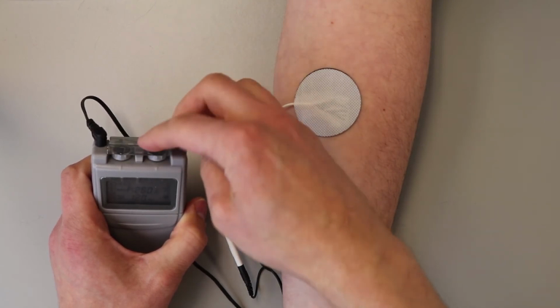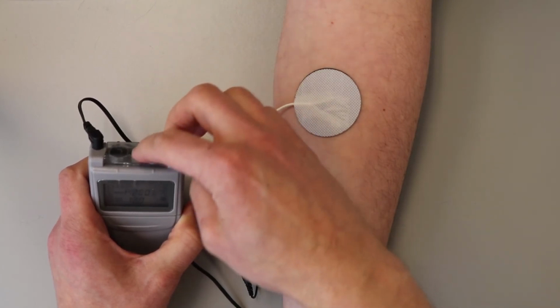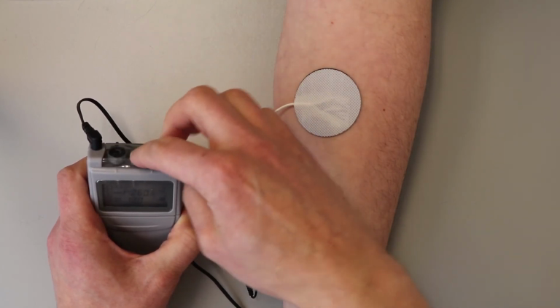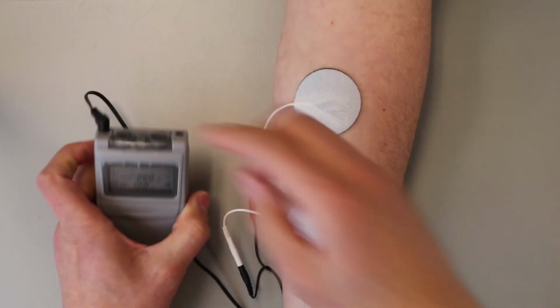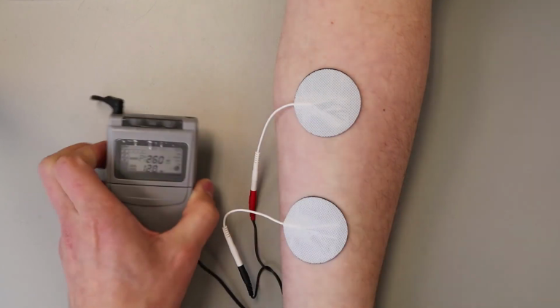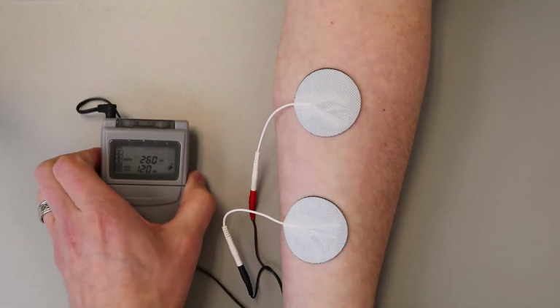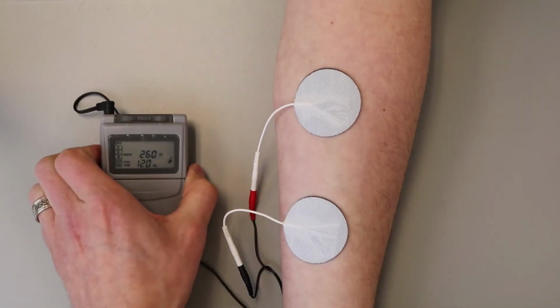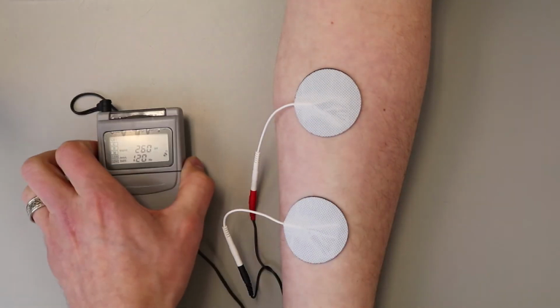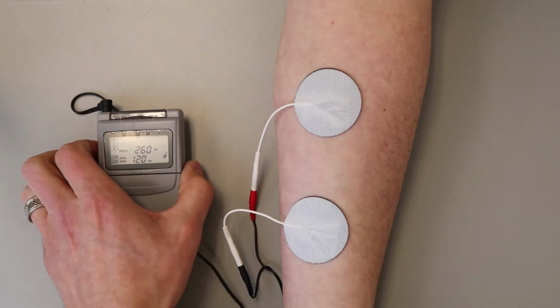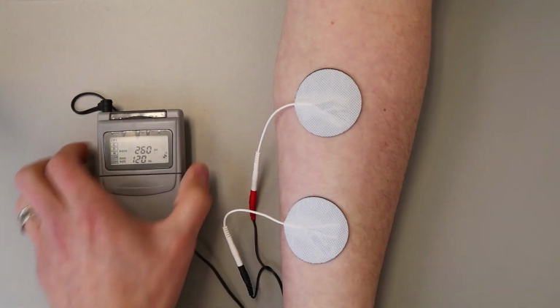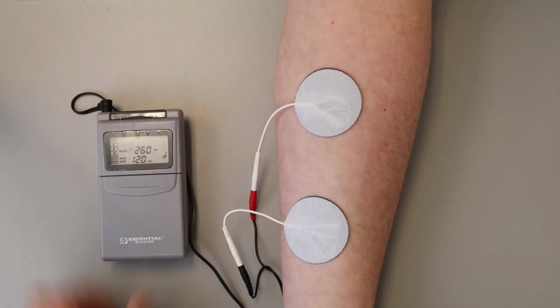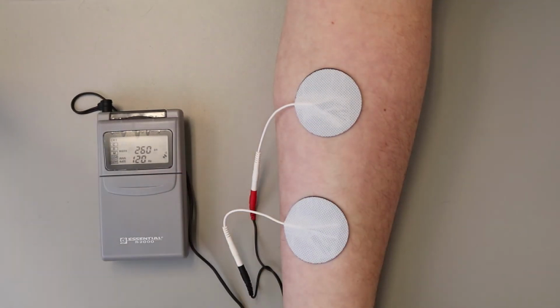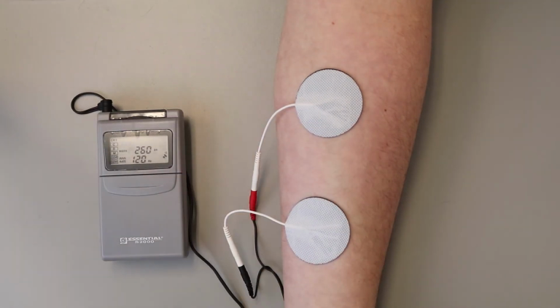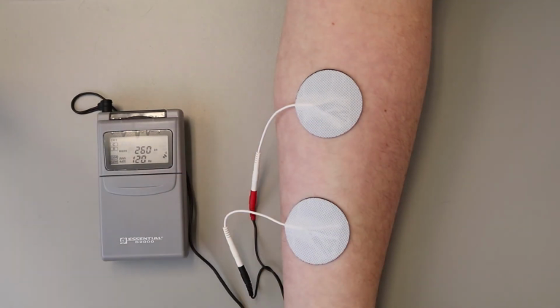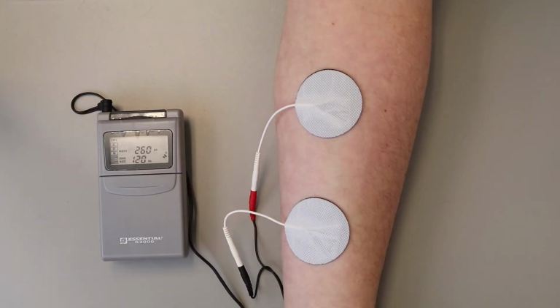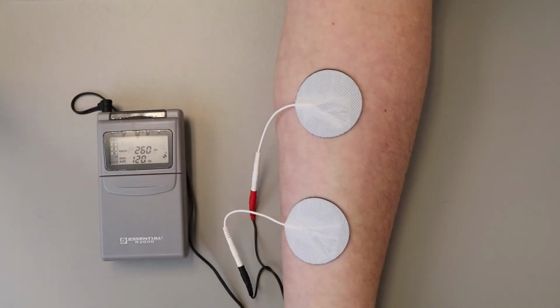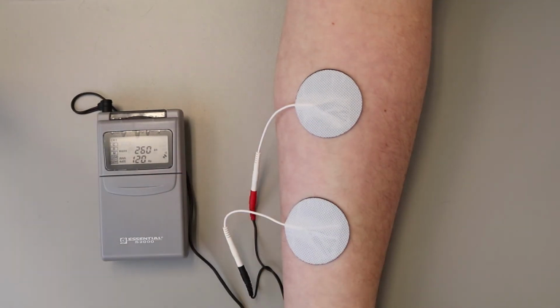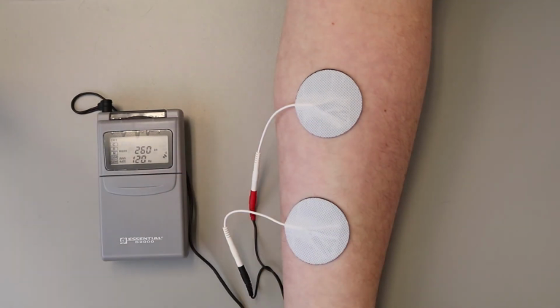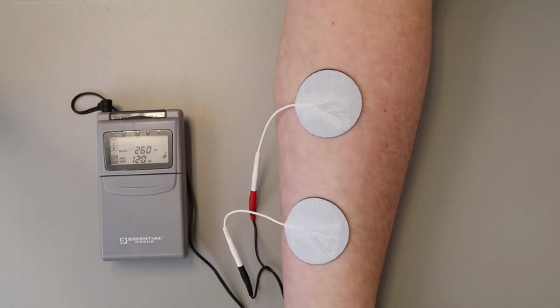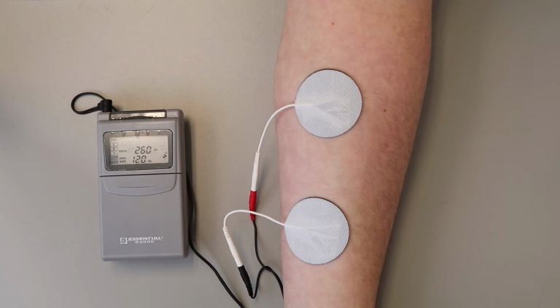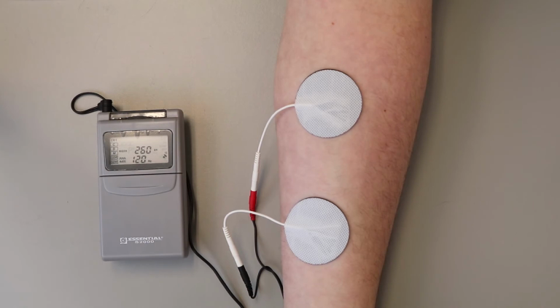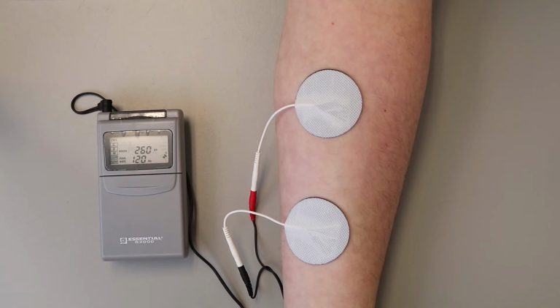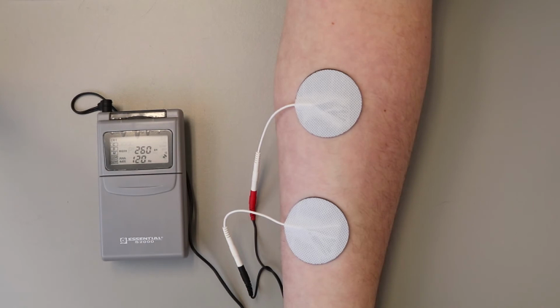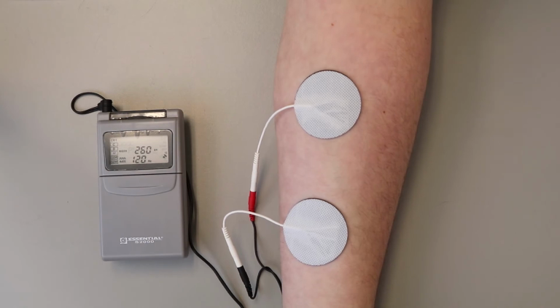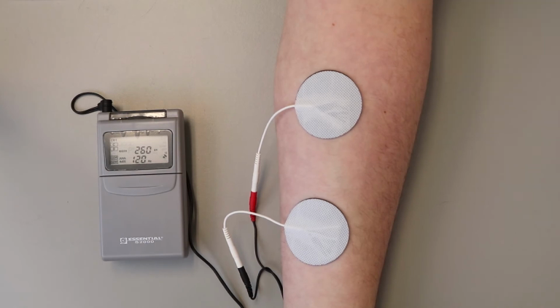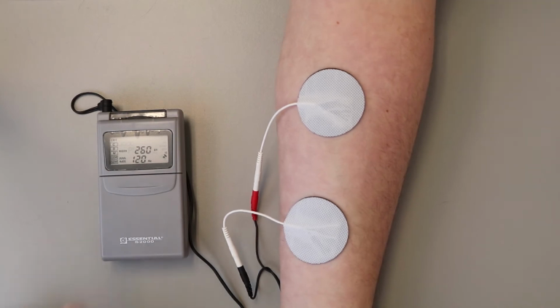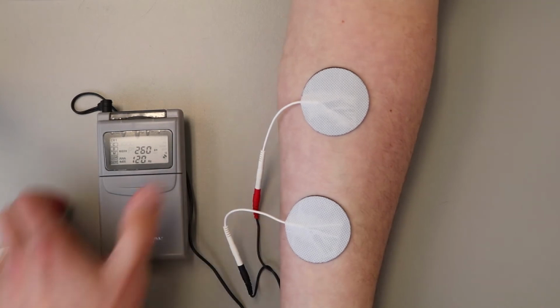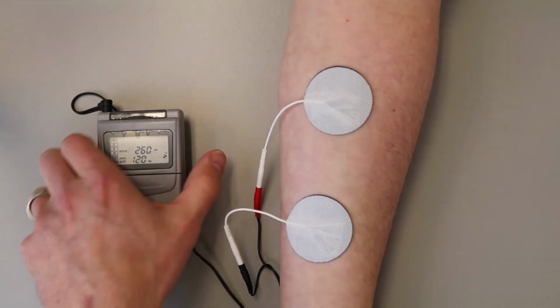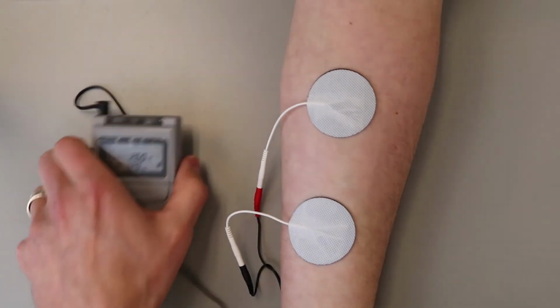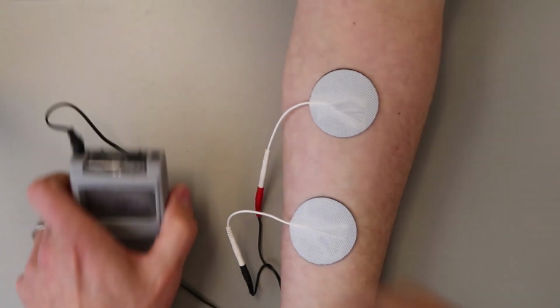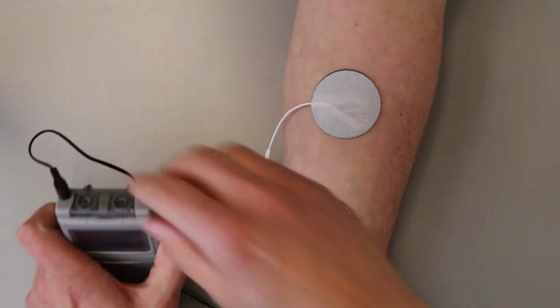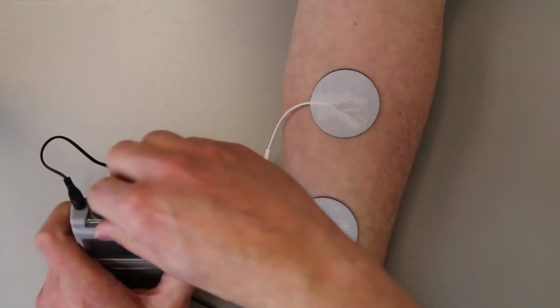The duration of your treatment should be set by your doctor or therapist. So now all you need to do is relax.